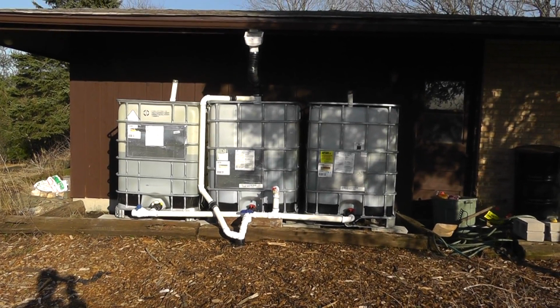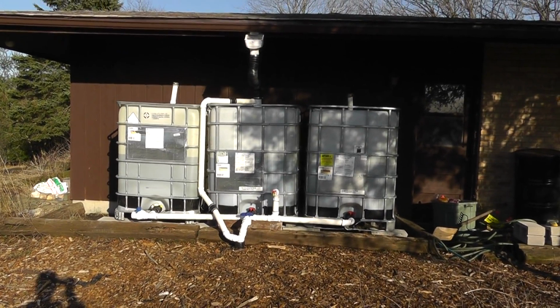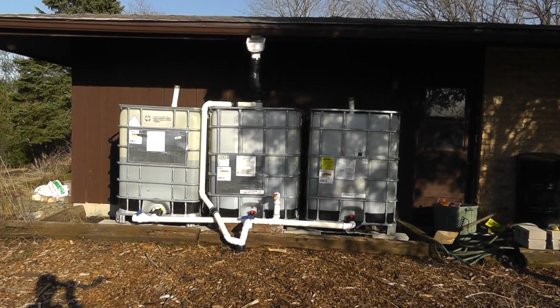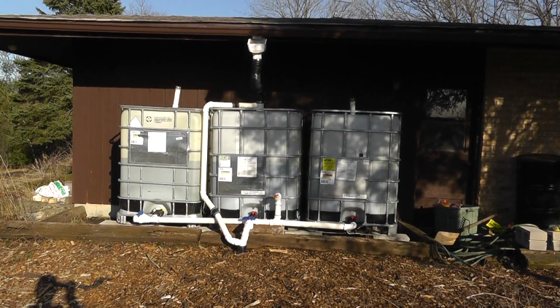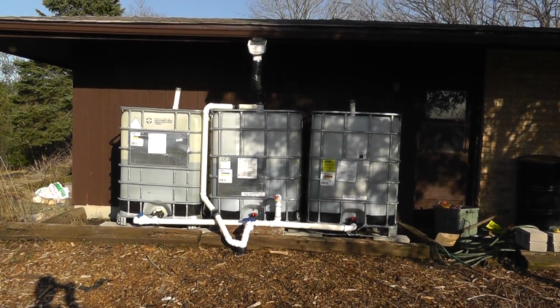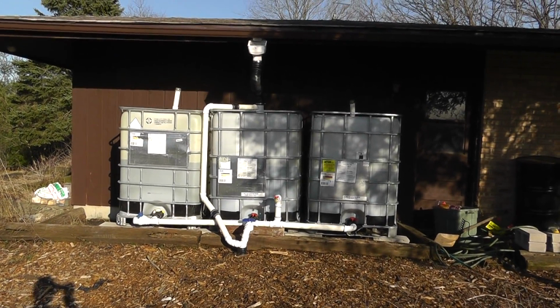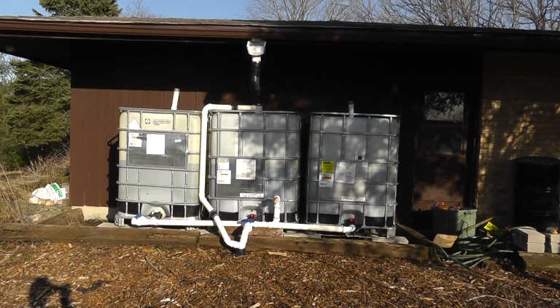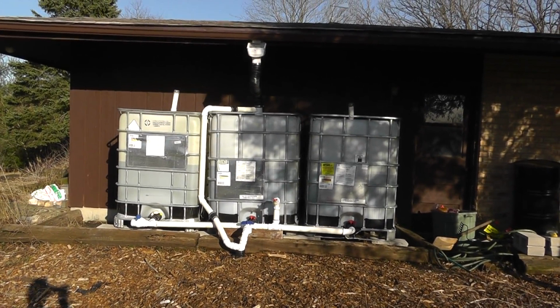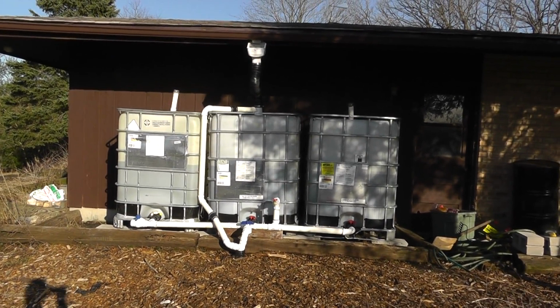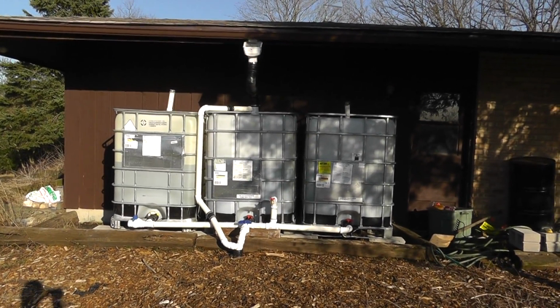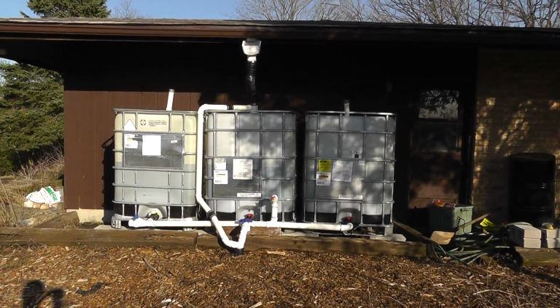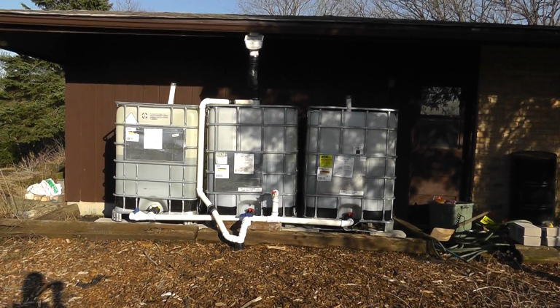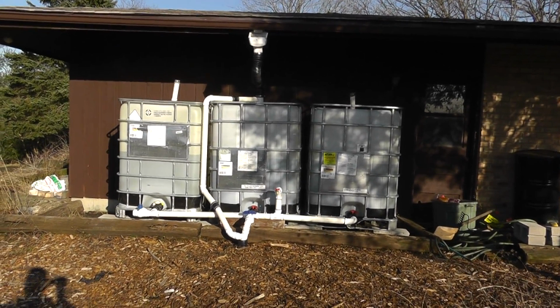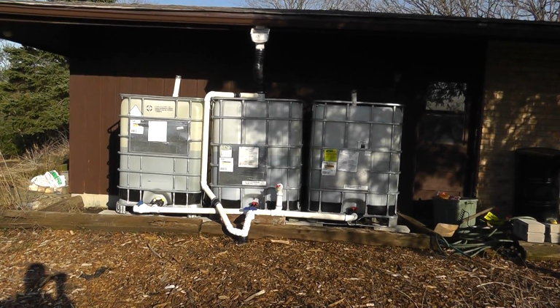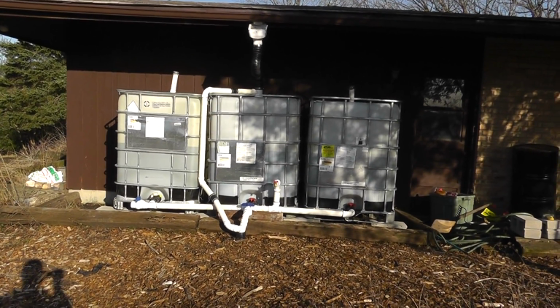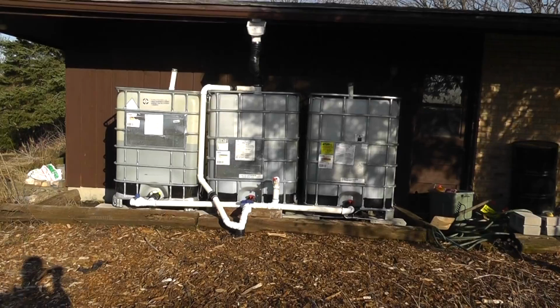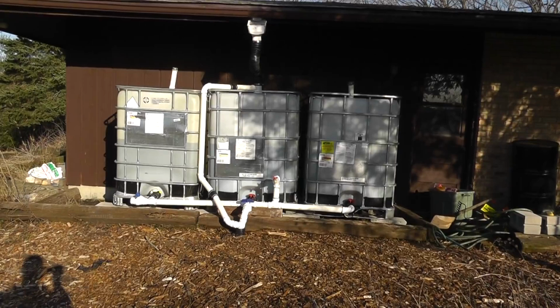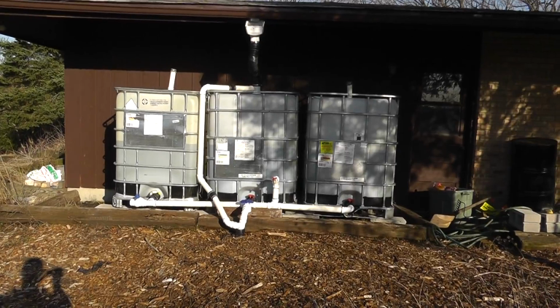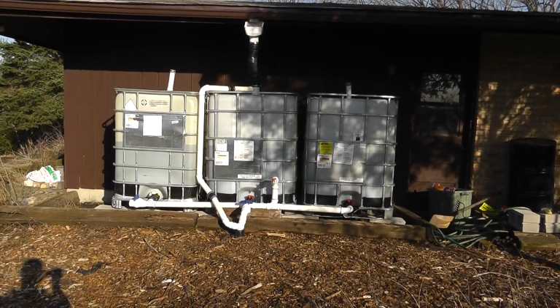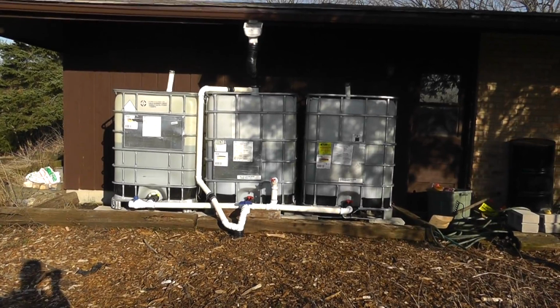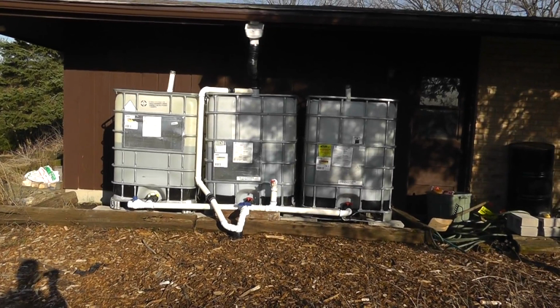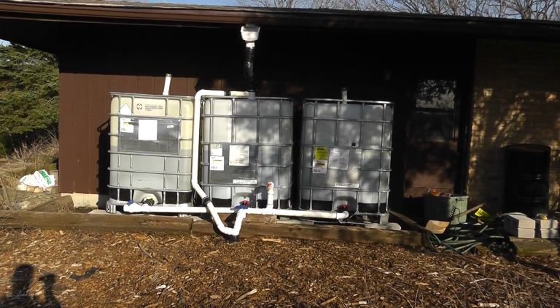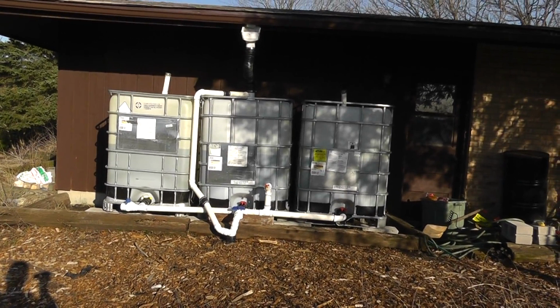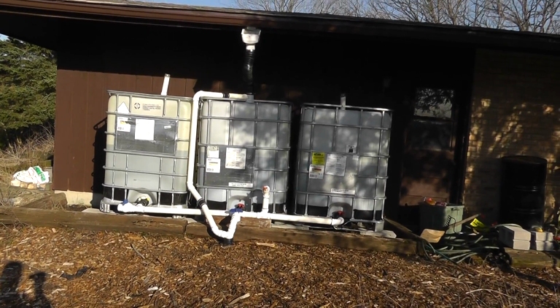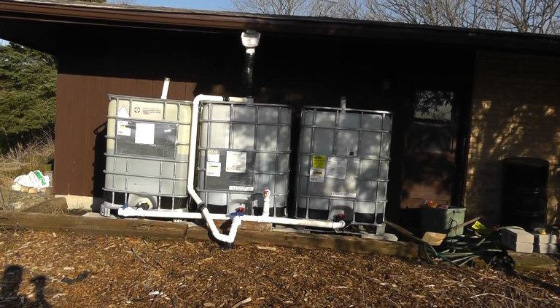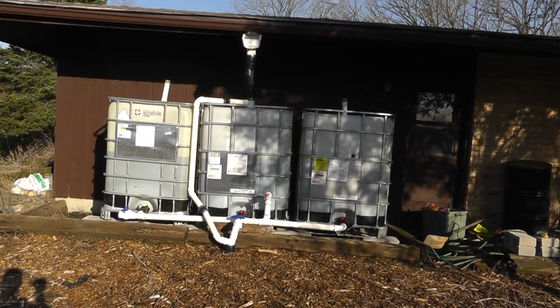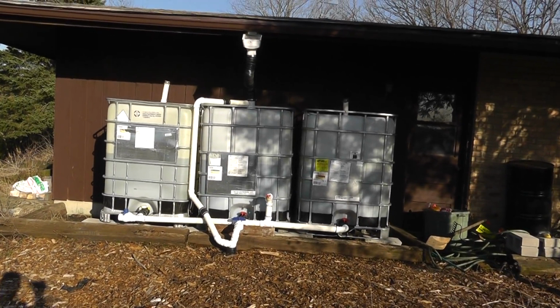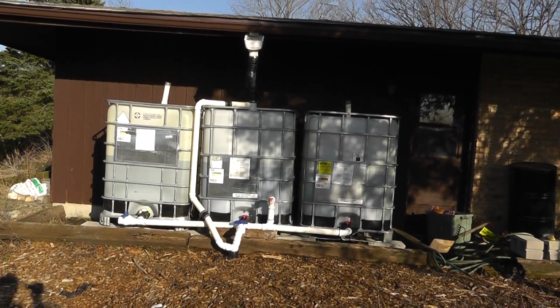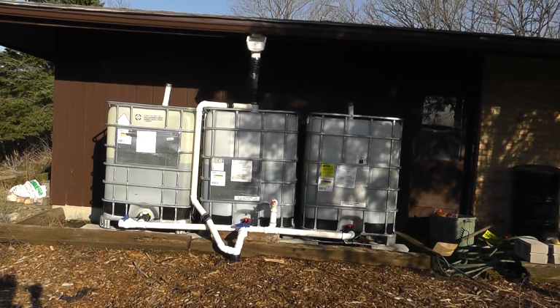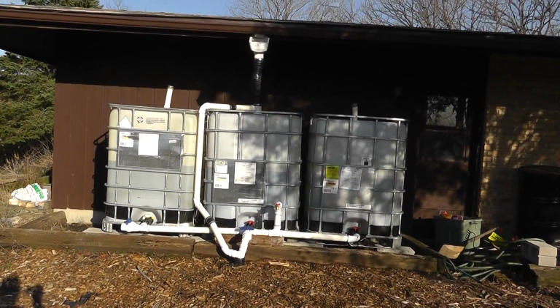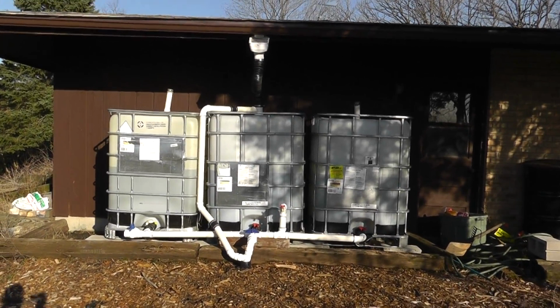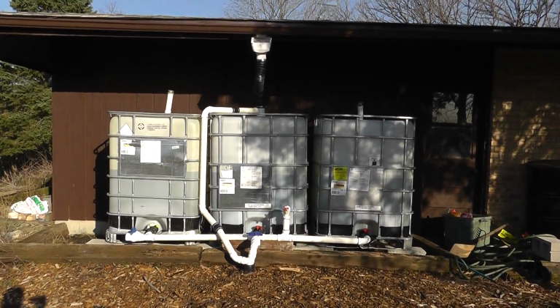I just wanted to give everyone a shot of my new IBC tank setup. This is my new water harvesting setup that I recently designed.